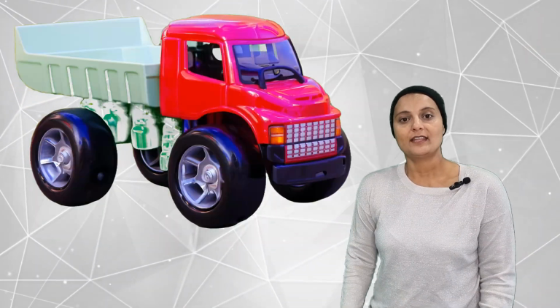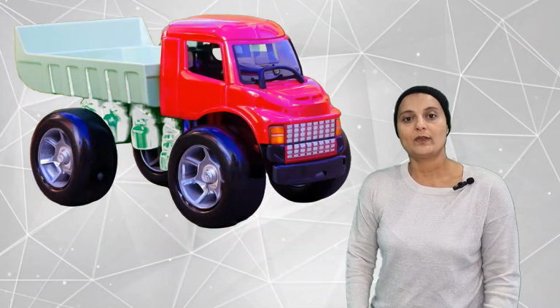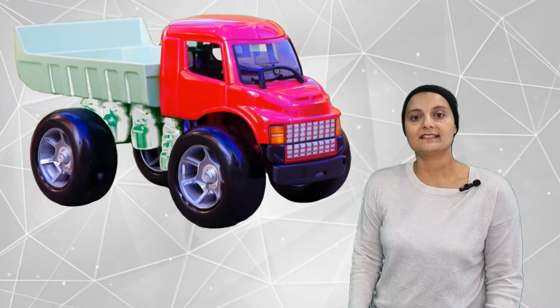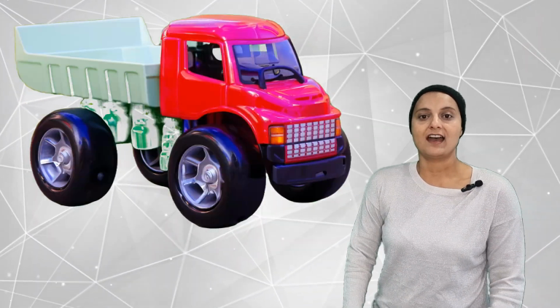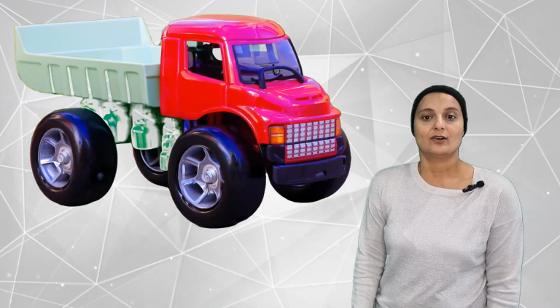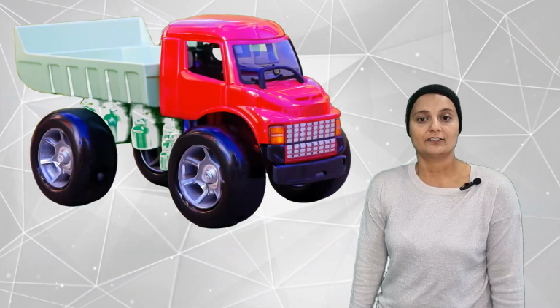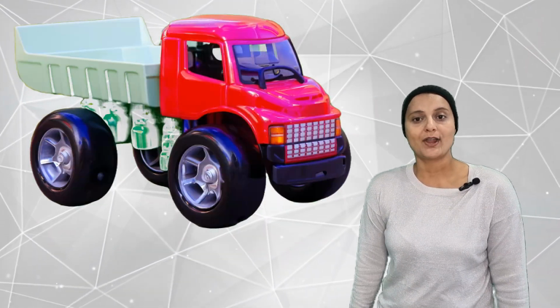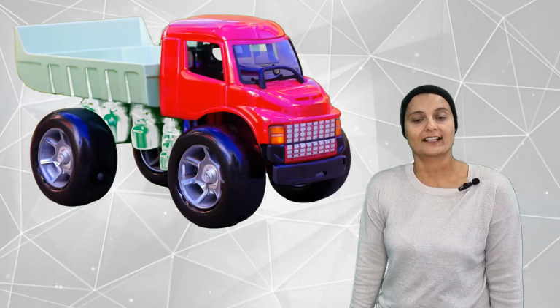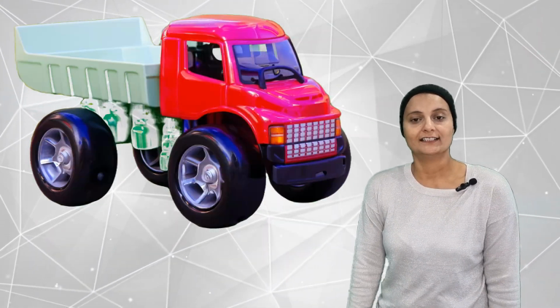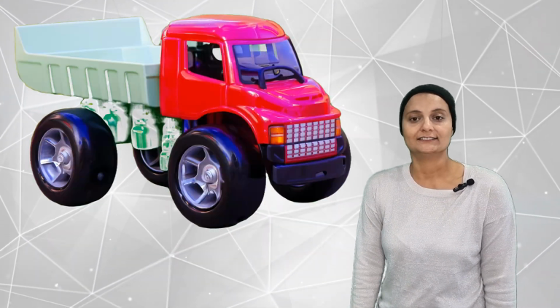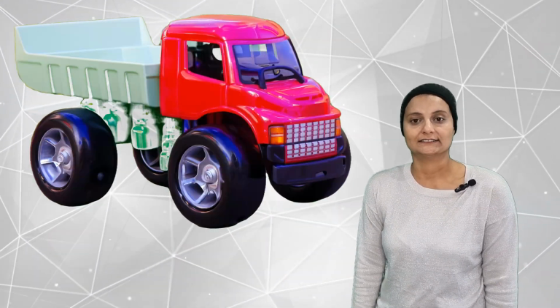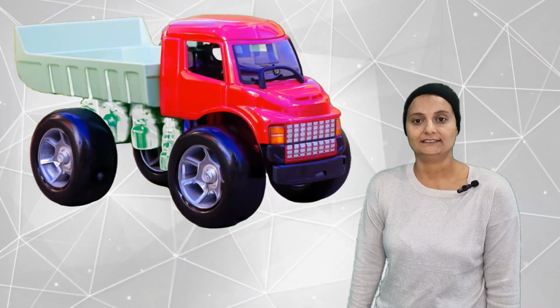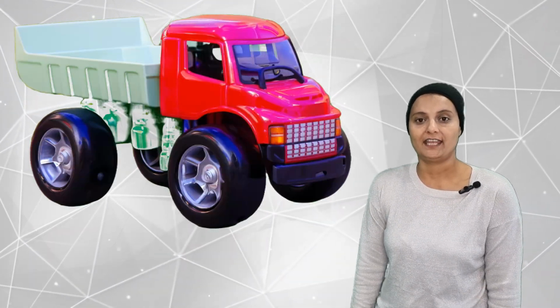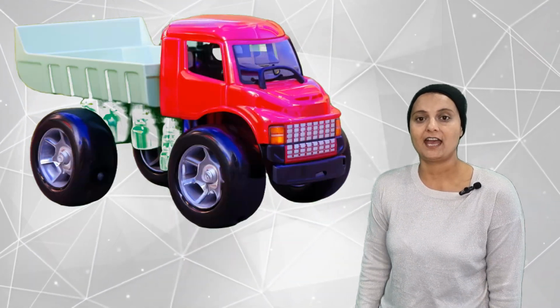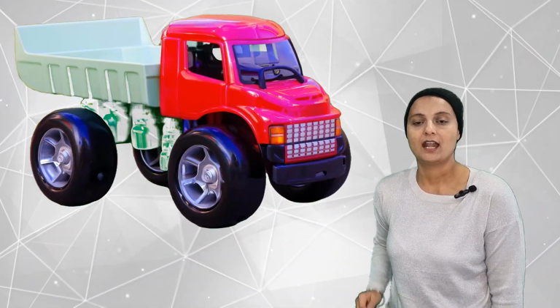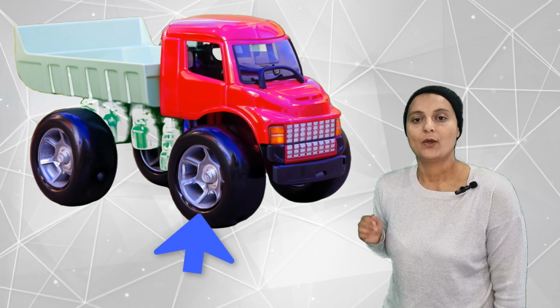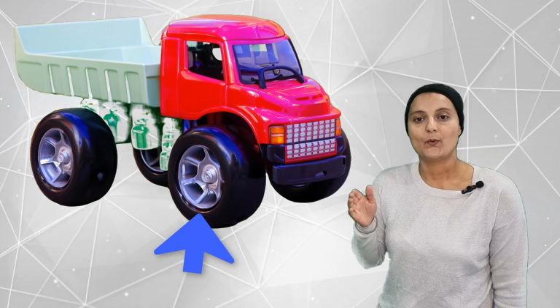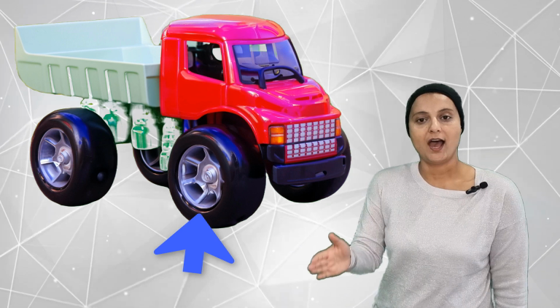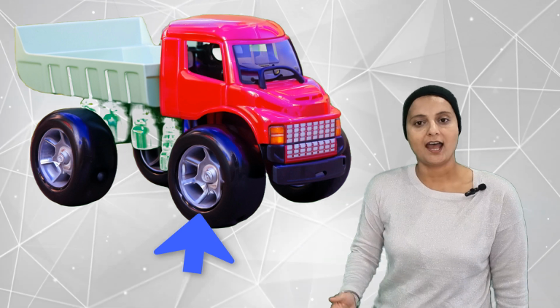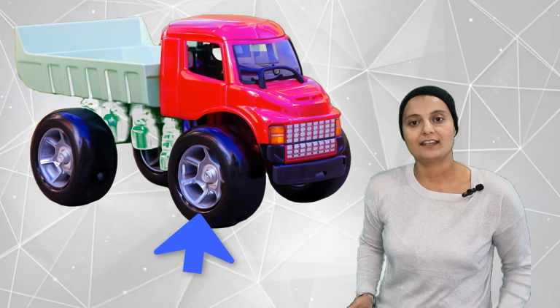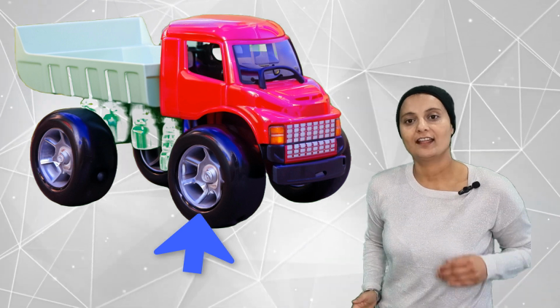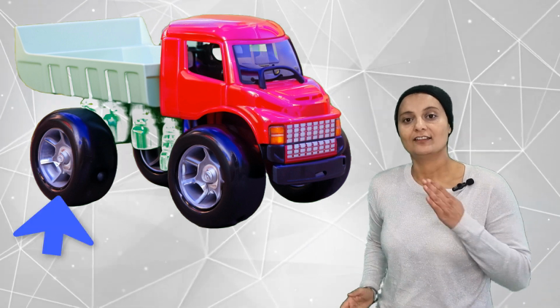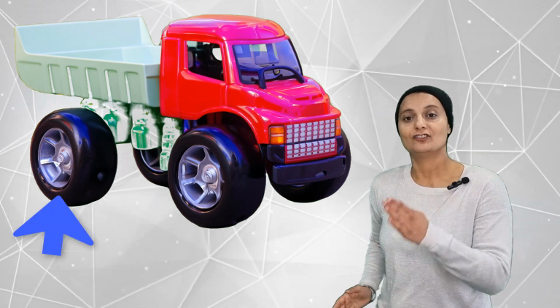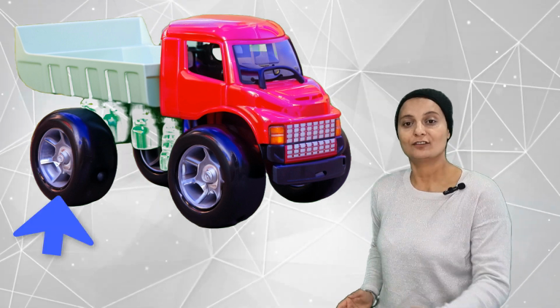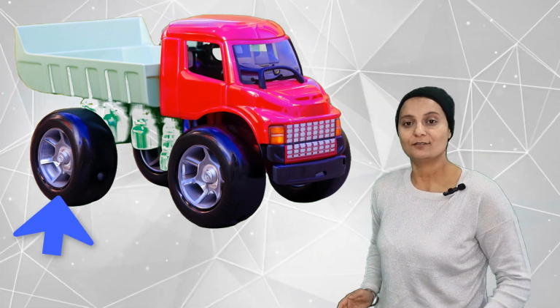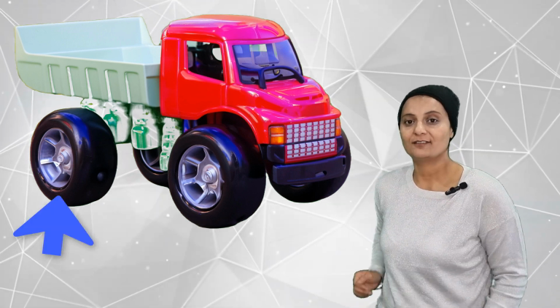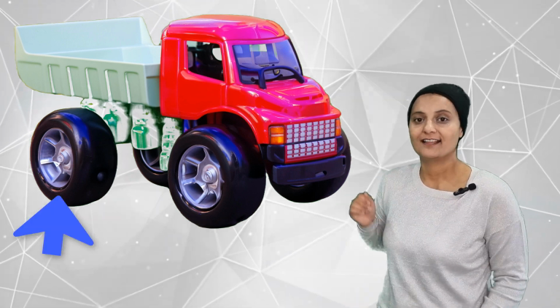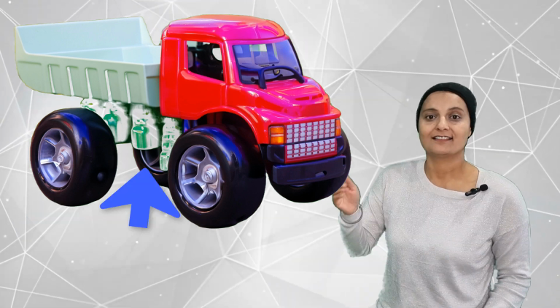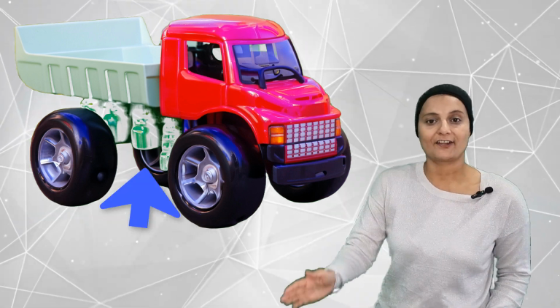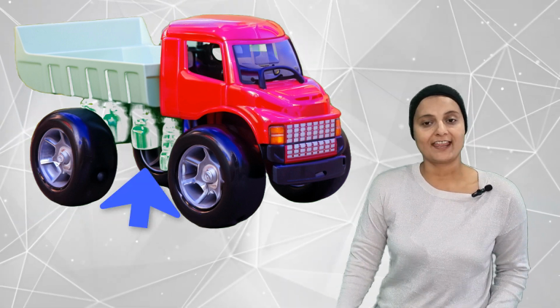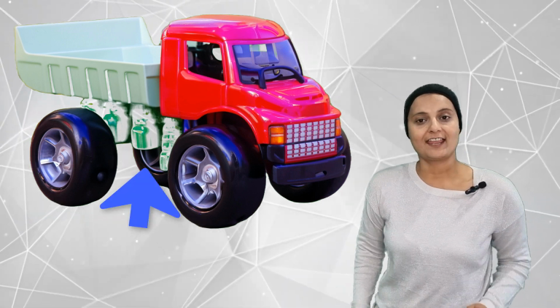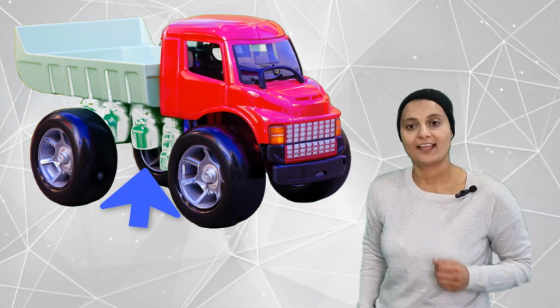How many wheels are on a truck? They are 1, 2, 3, 4, 5, 6, 7, 8, 9, 10, 11, 12. Twelve wheels on a truck.